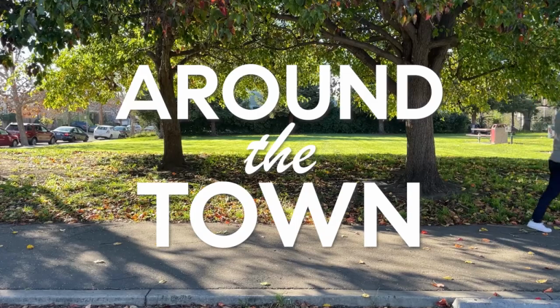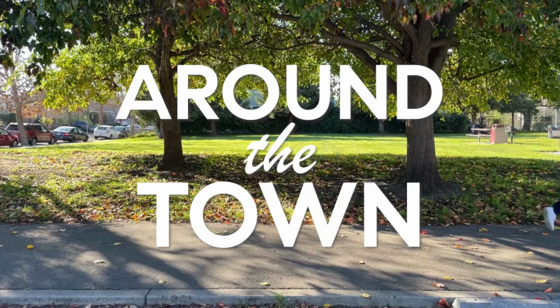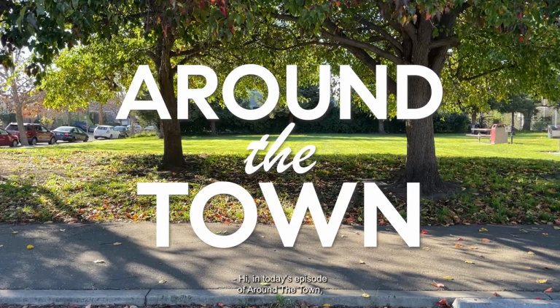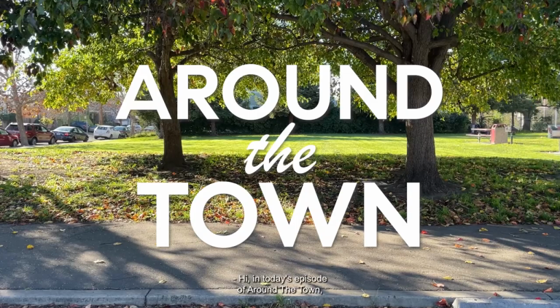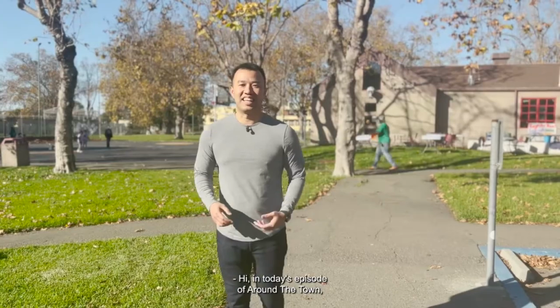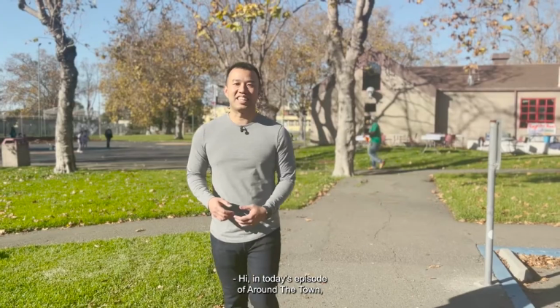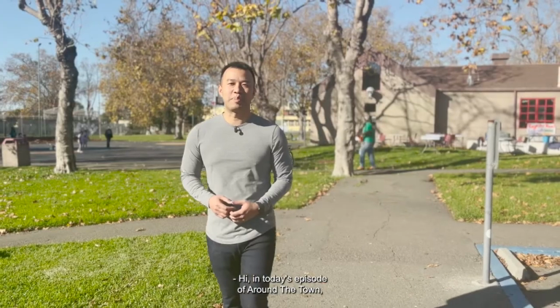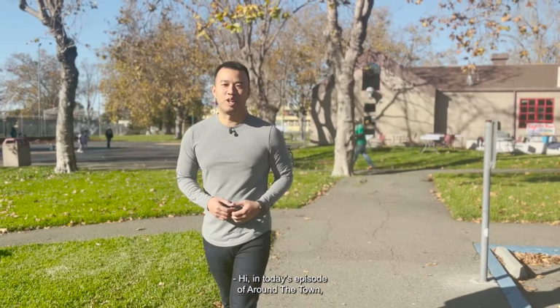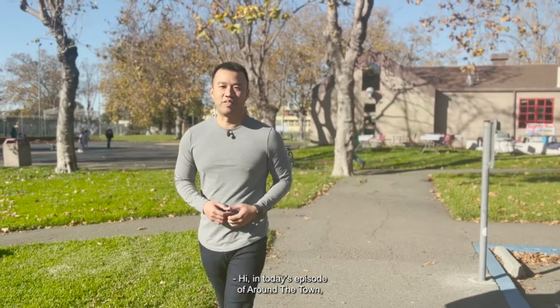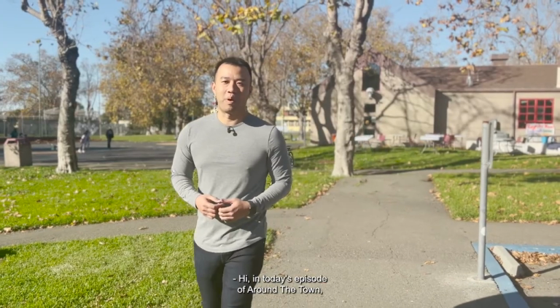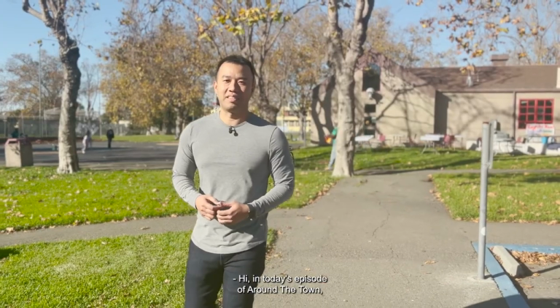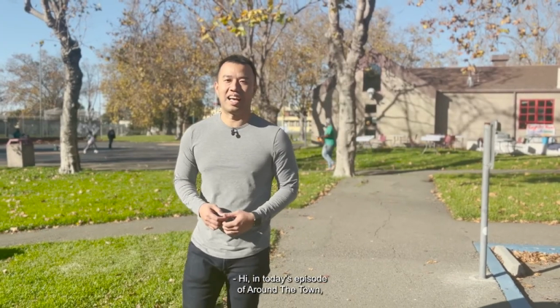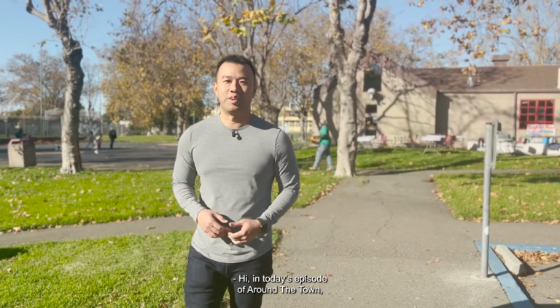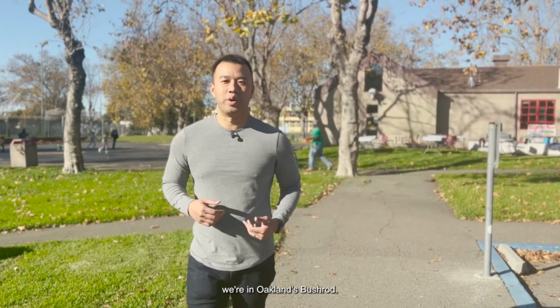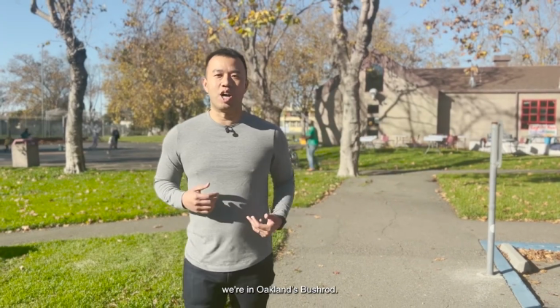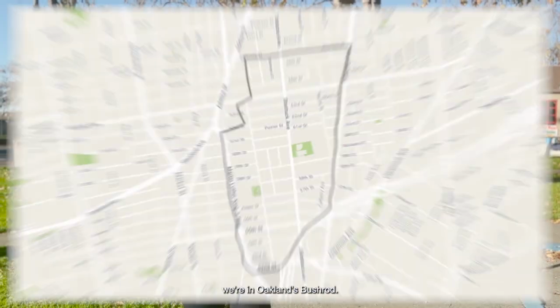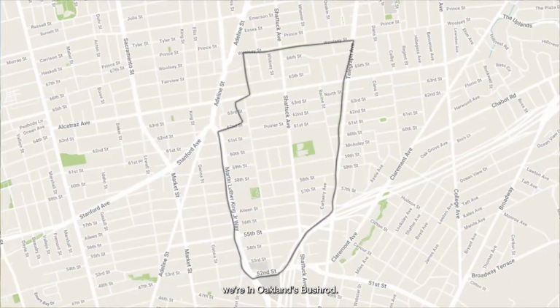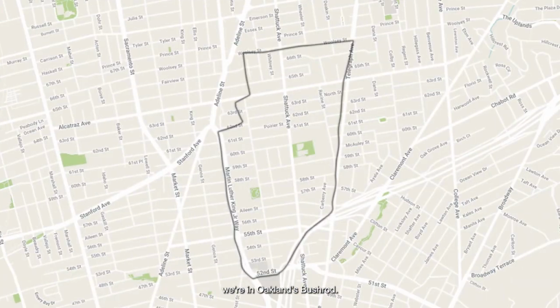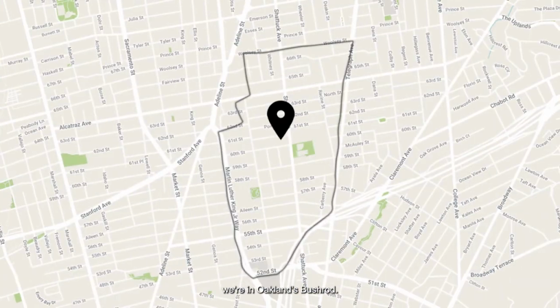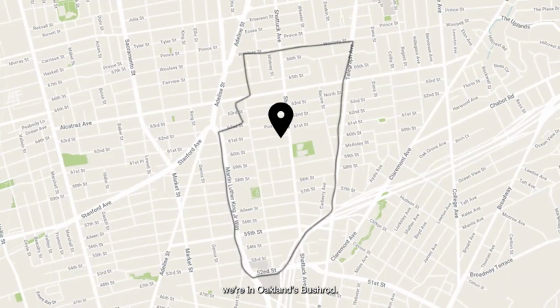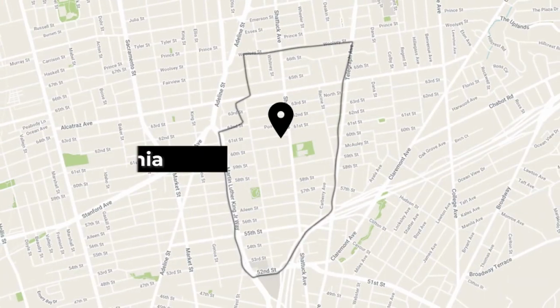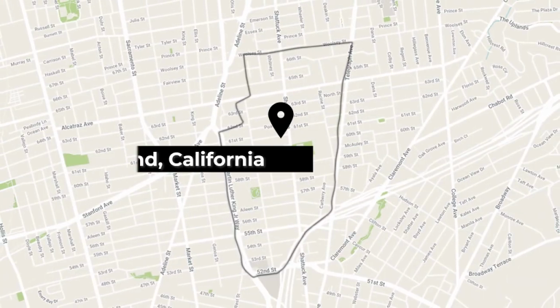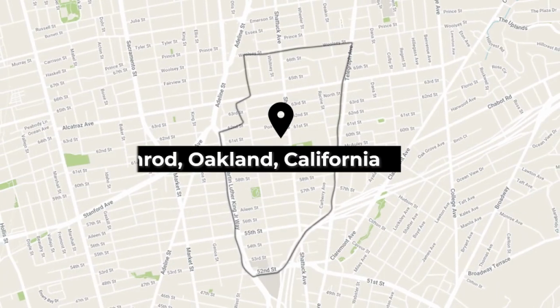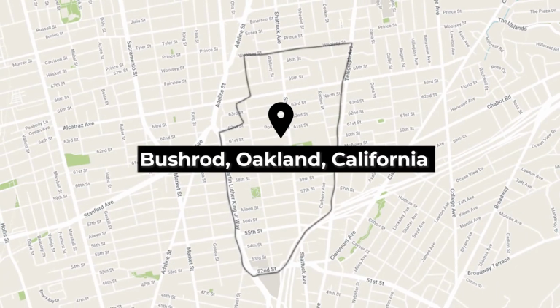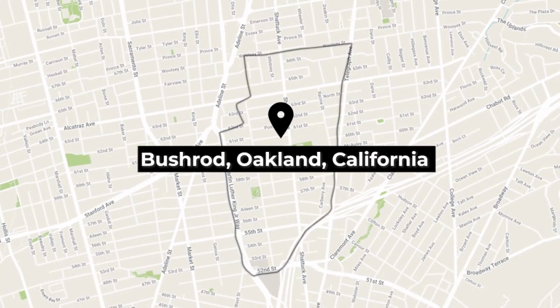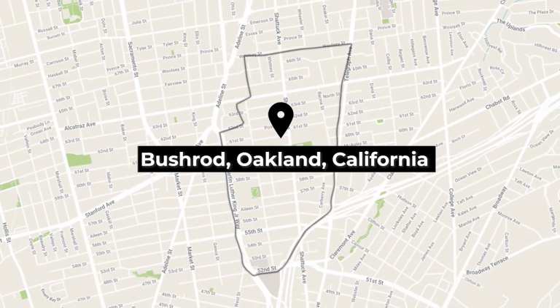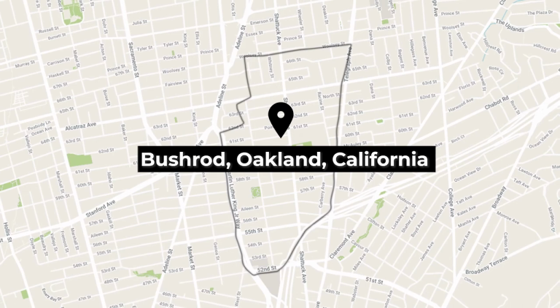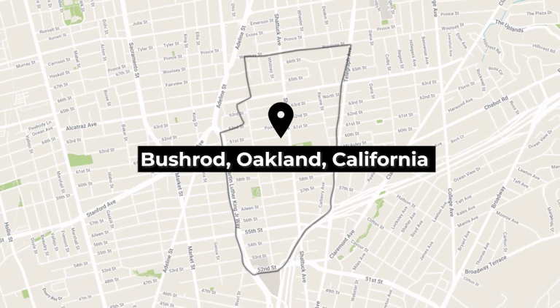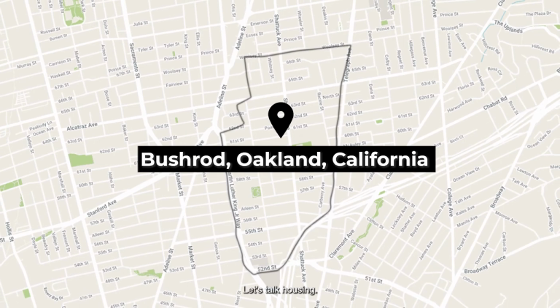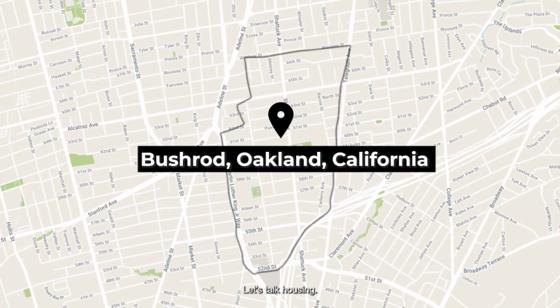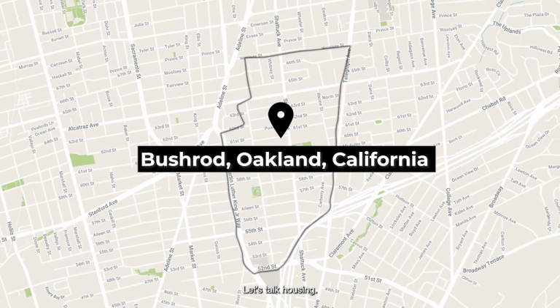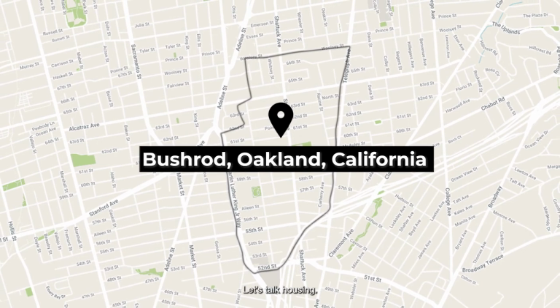Hi, in today's episode of Around the Town, we're in Oakland's Bushrod. Let's talk housing.